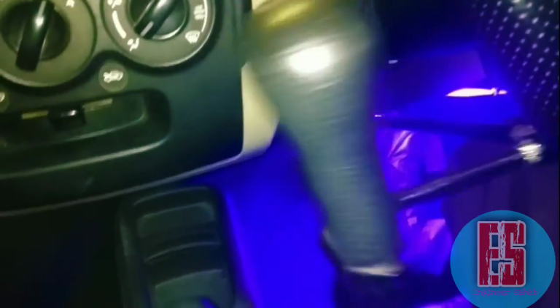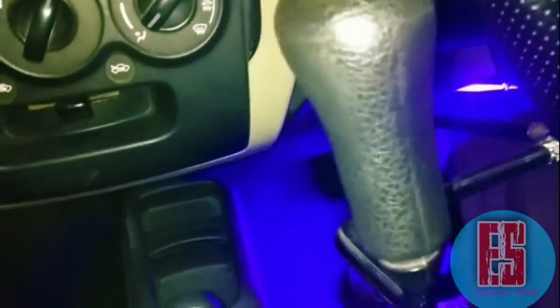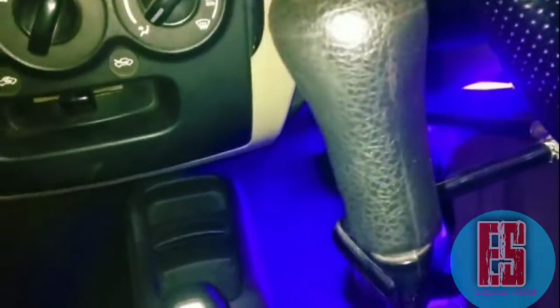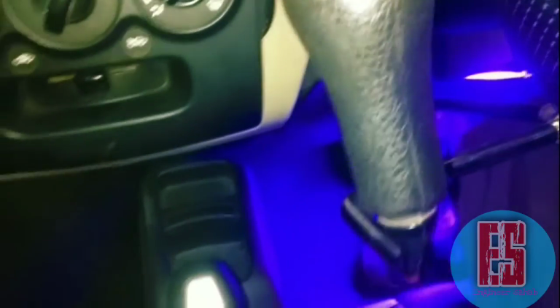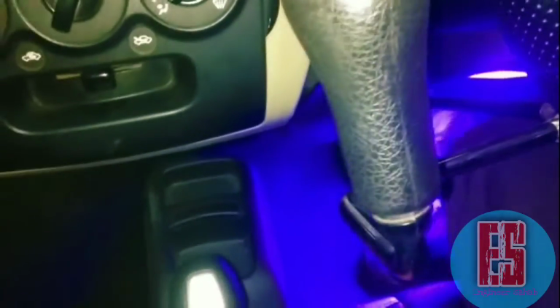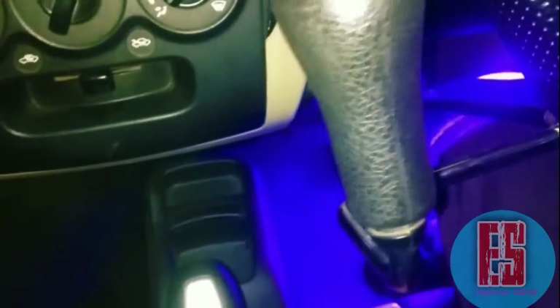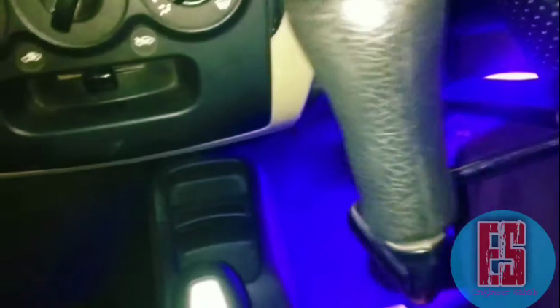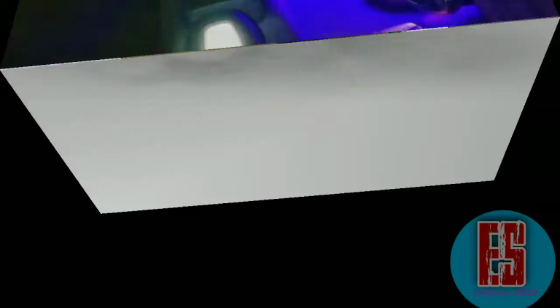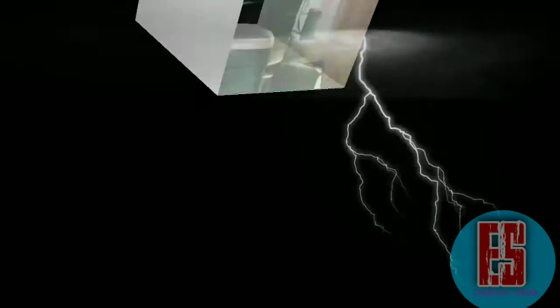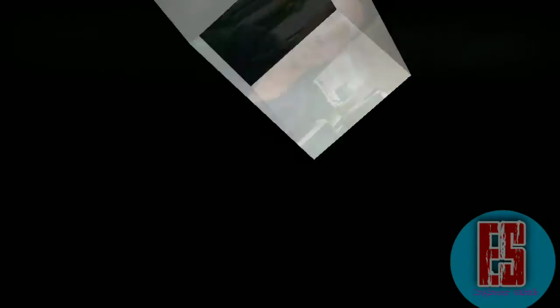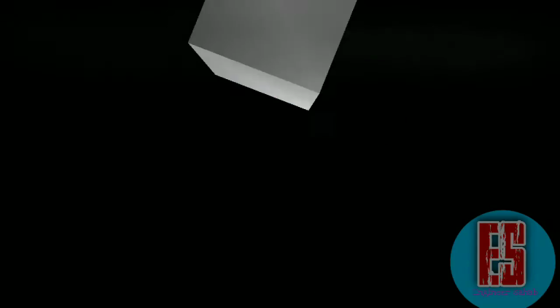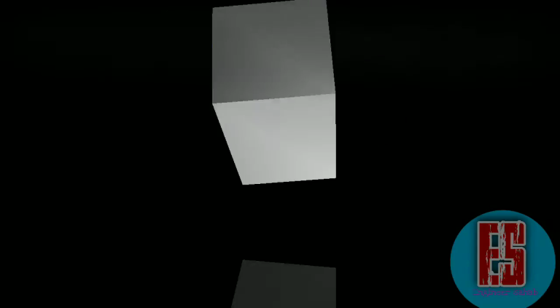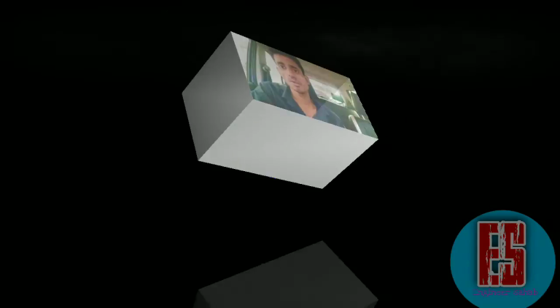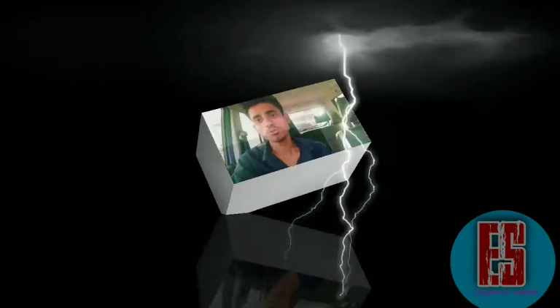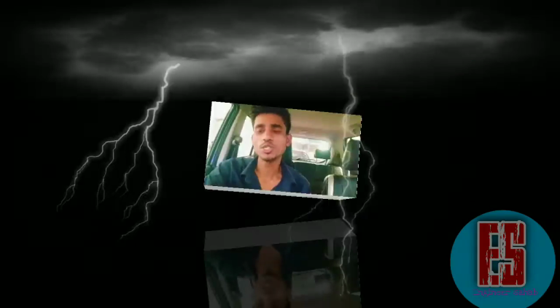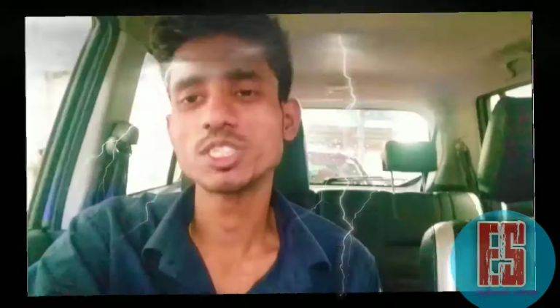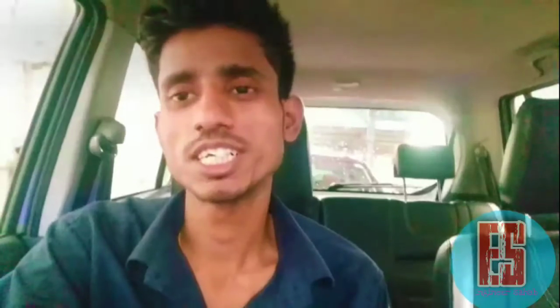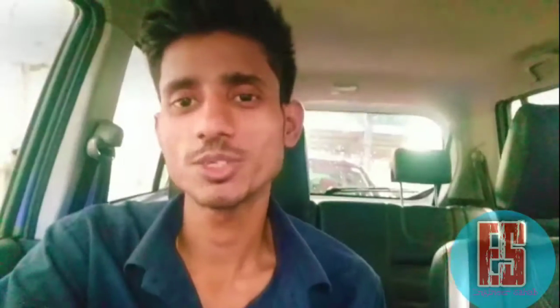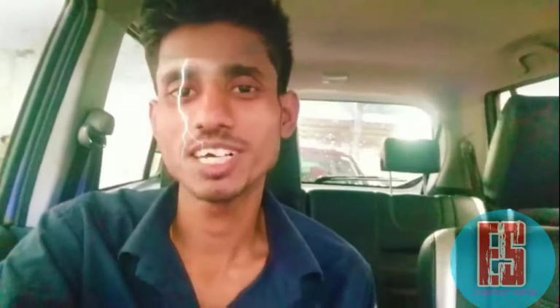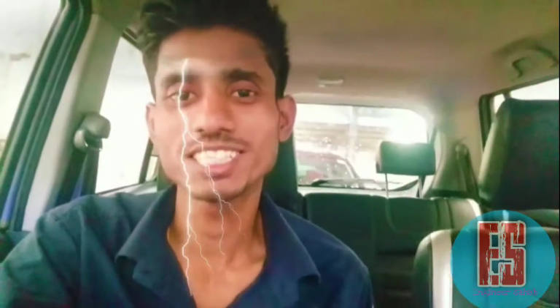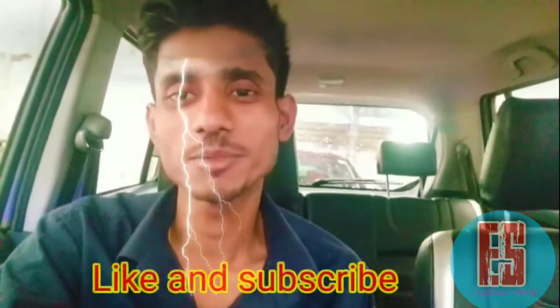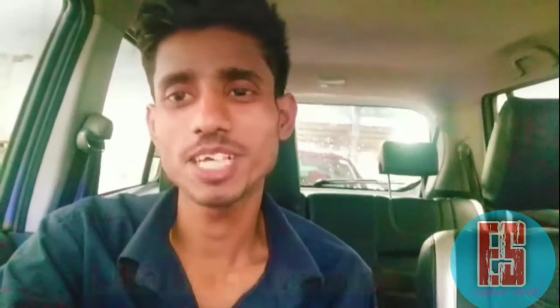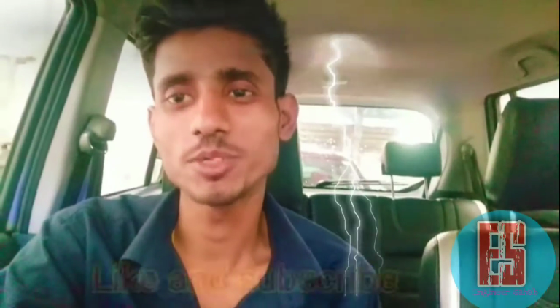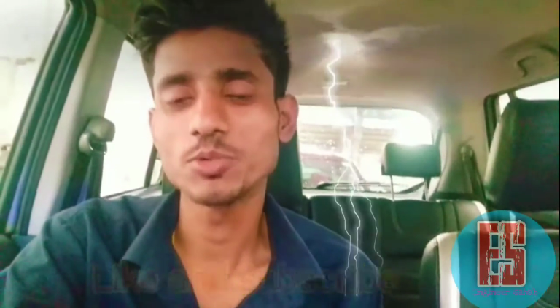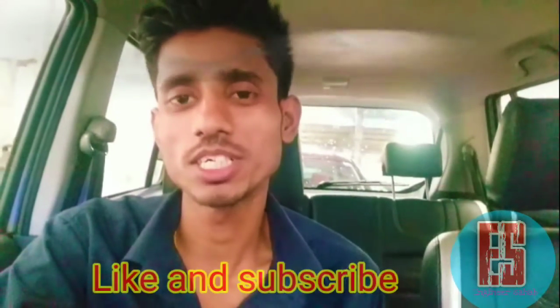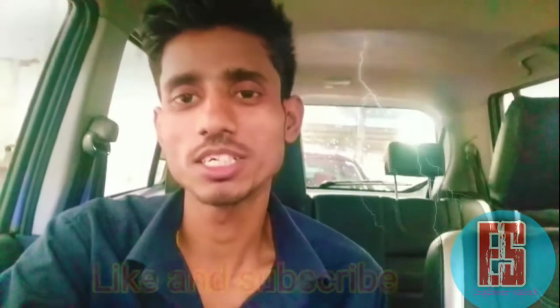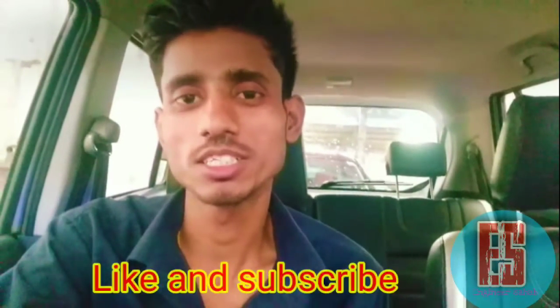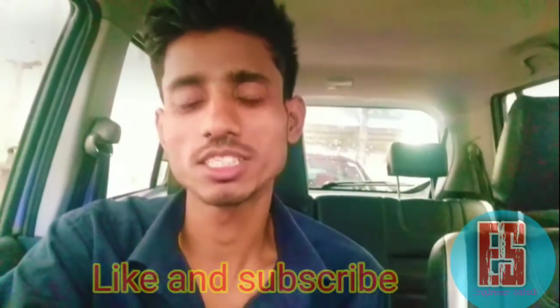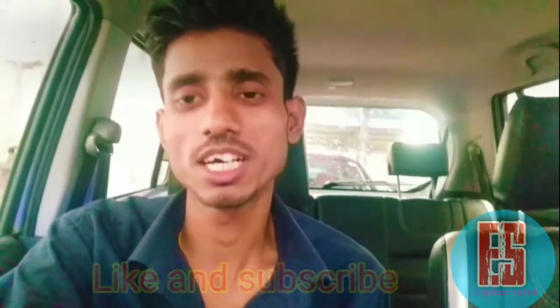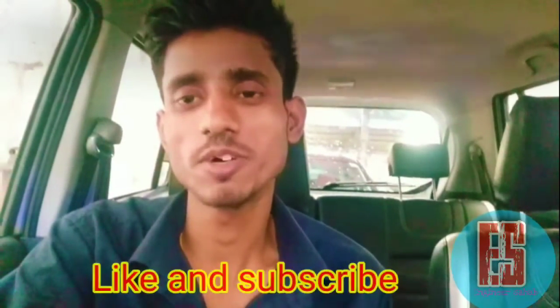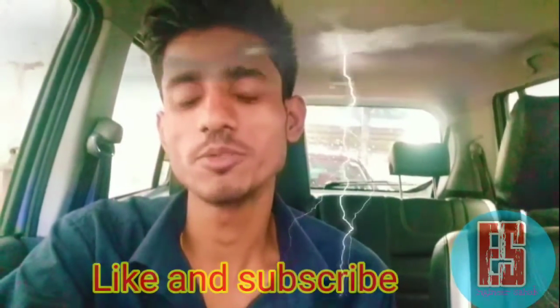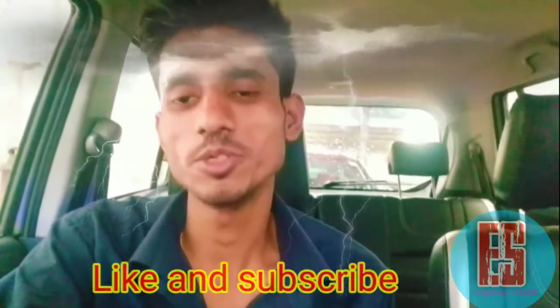If you like this video, don't forget to subscribe to this channel.